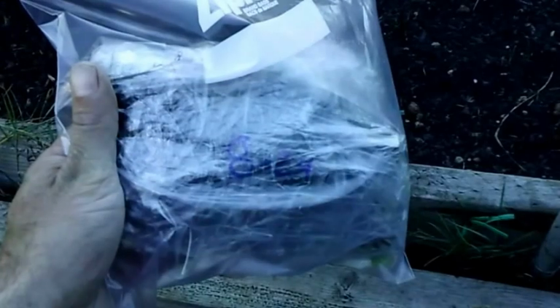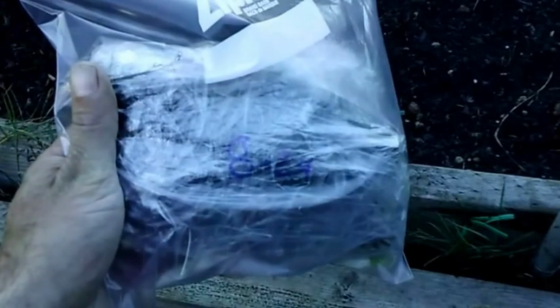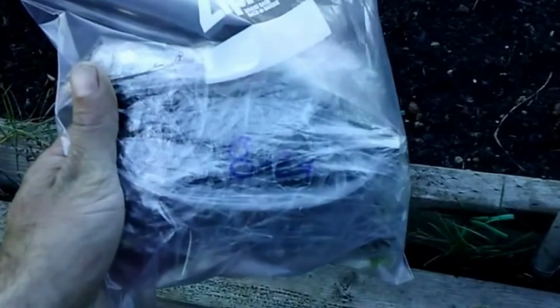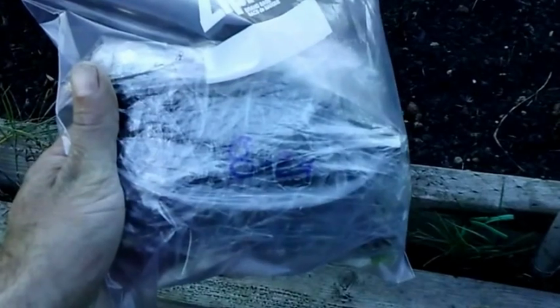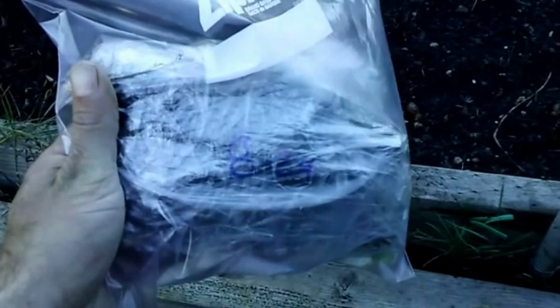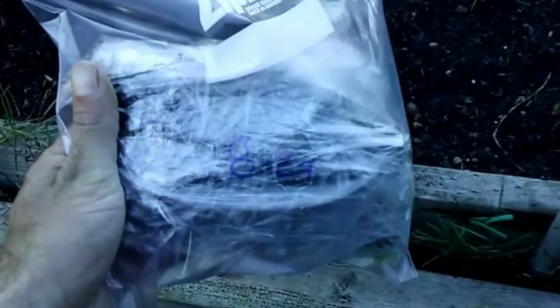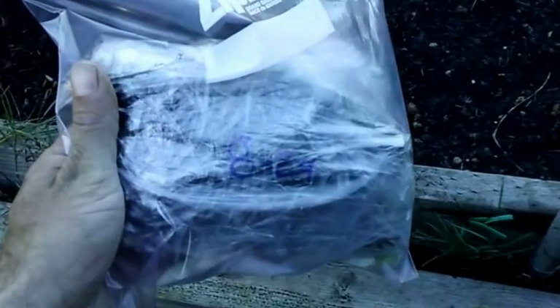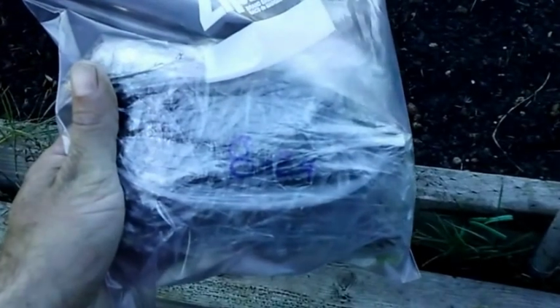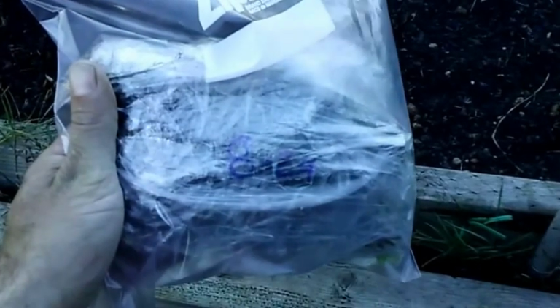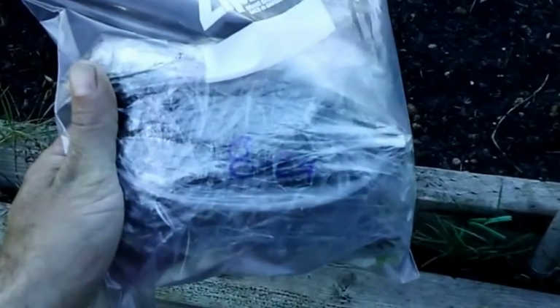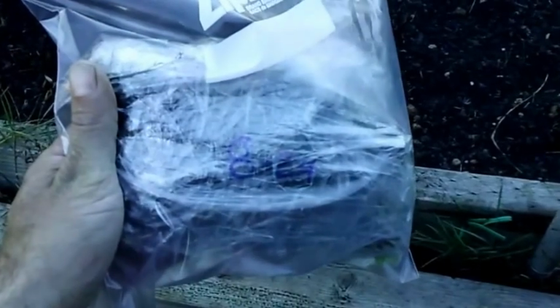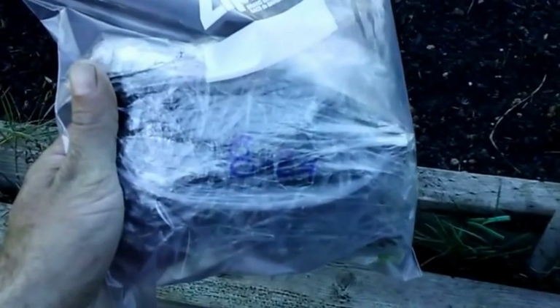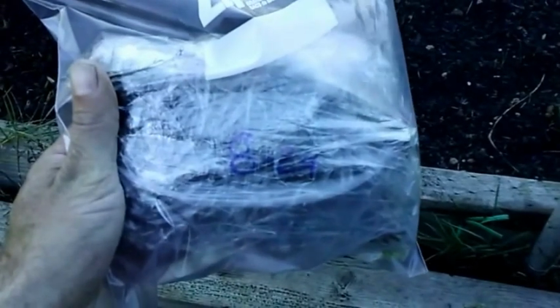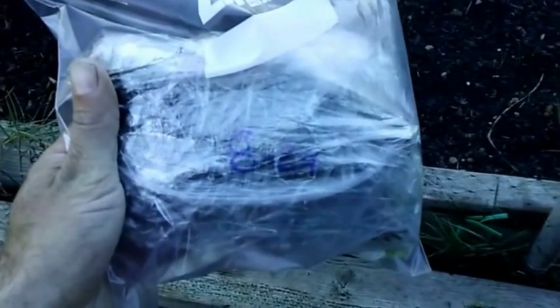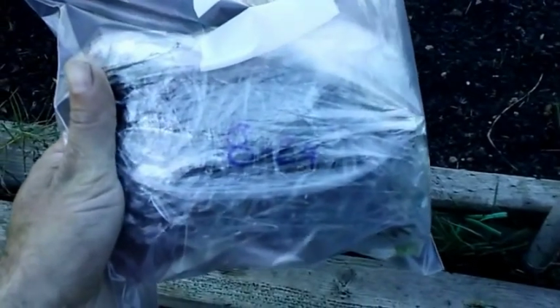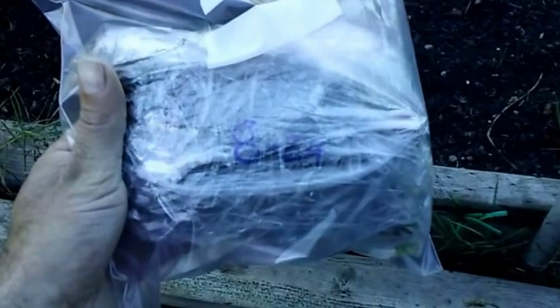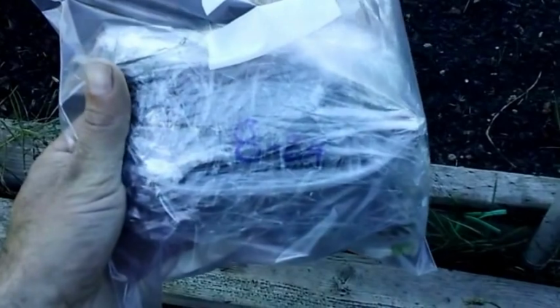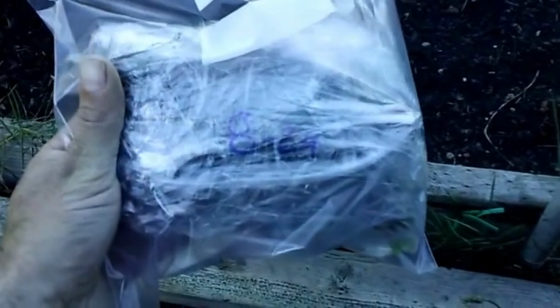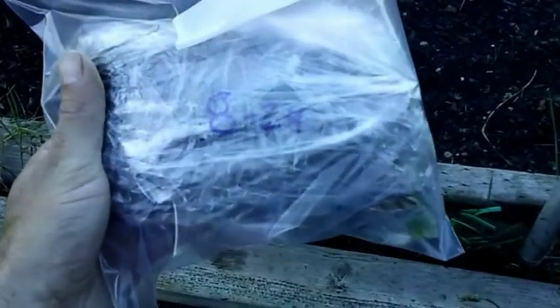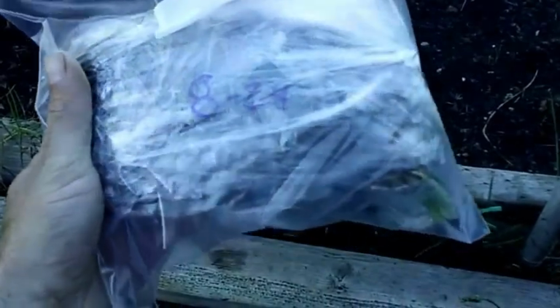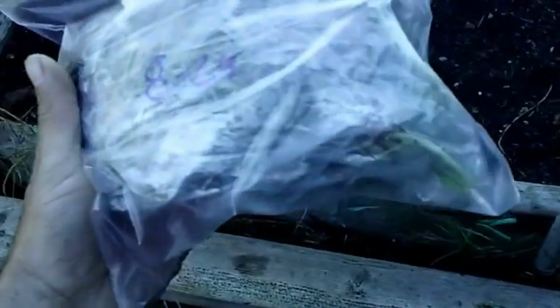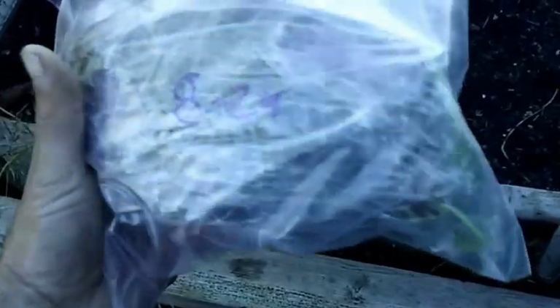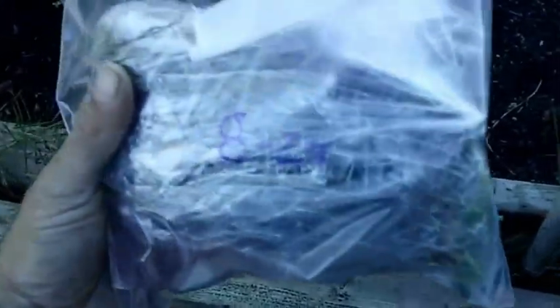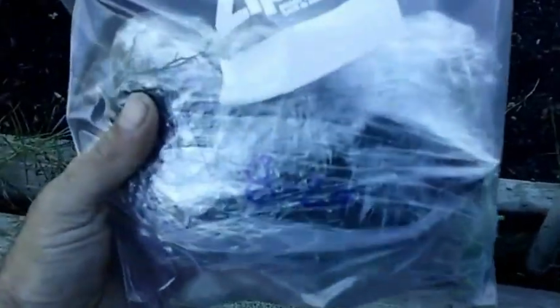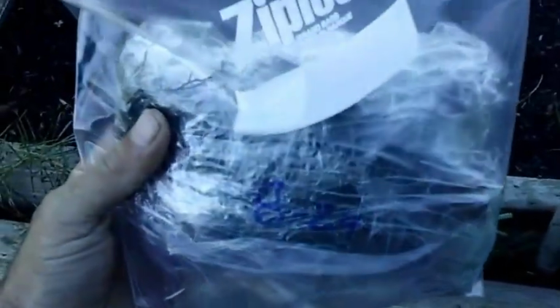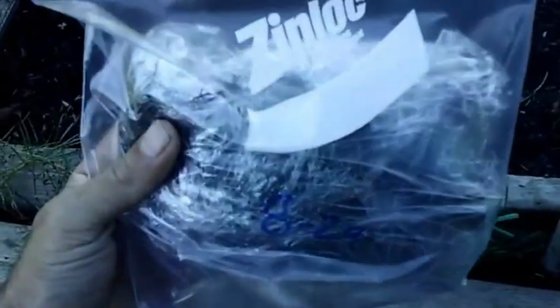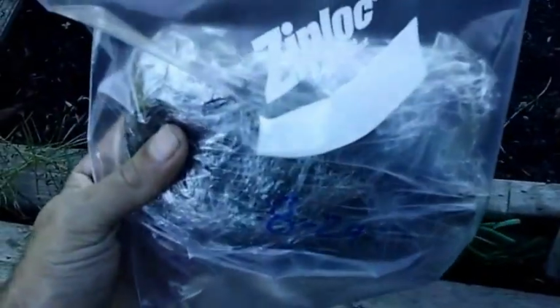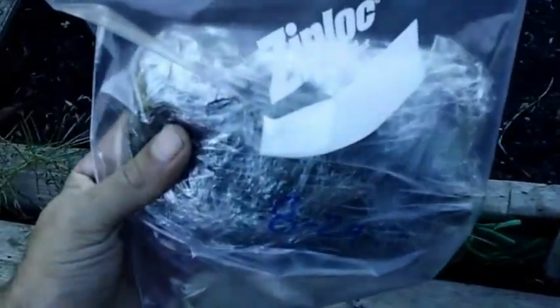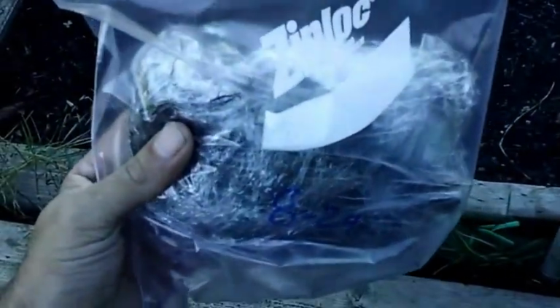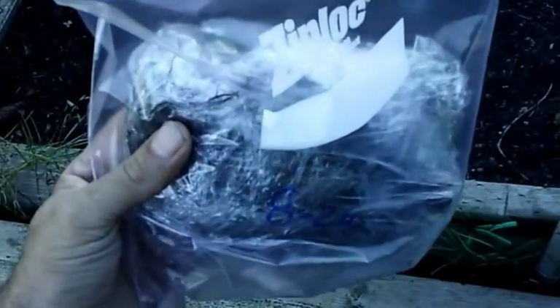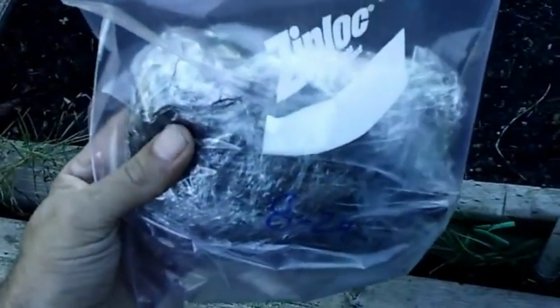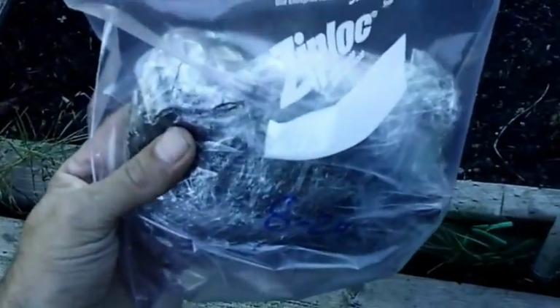Hi guys, Larry from the Oregon Coast, September 7th, and I'm going to try to grow some strawberries for Christmas.